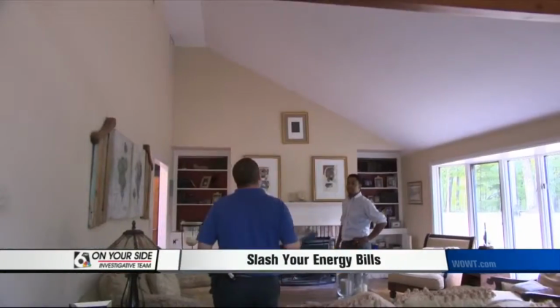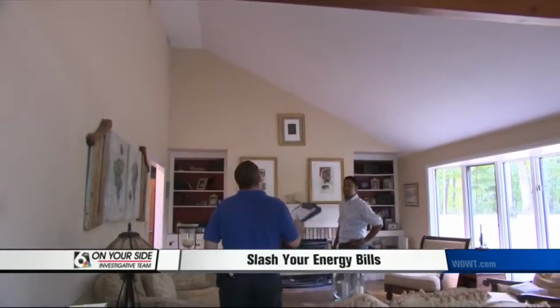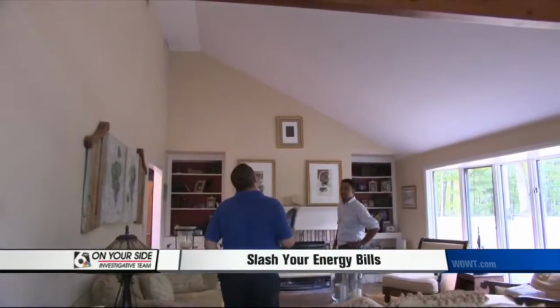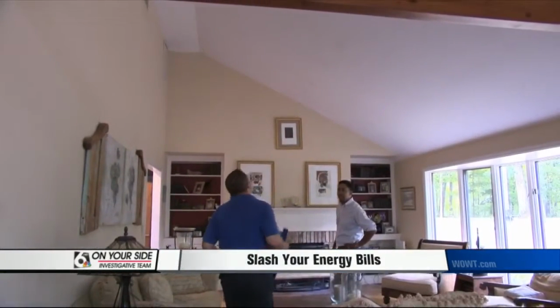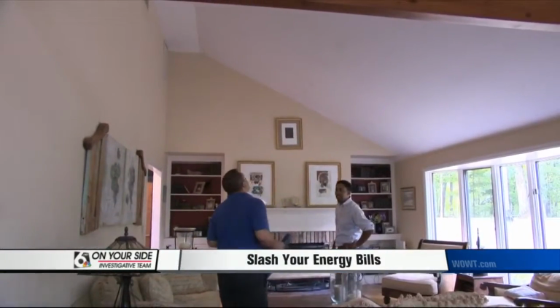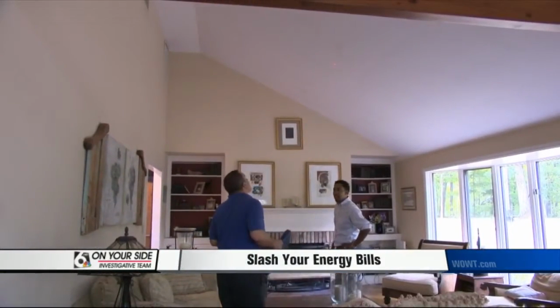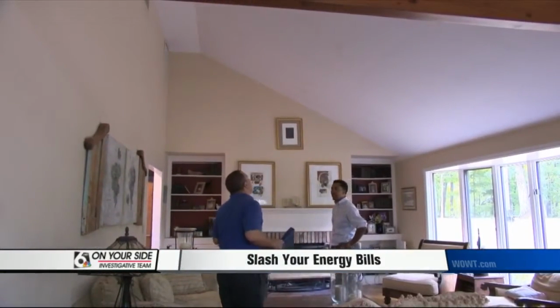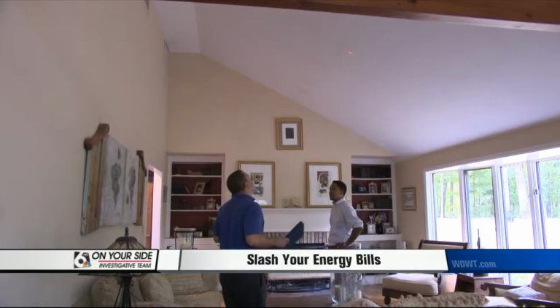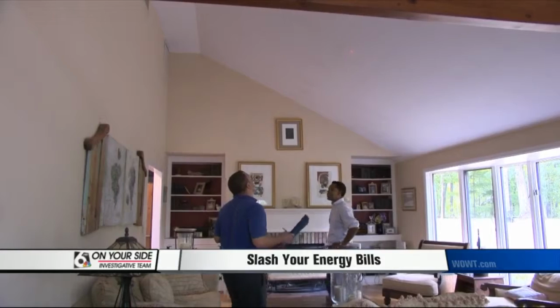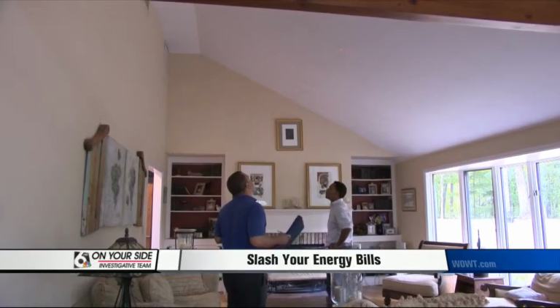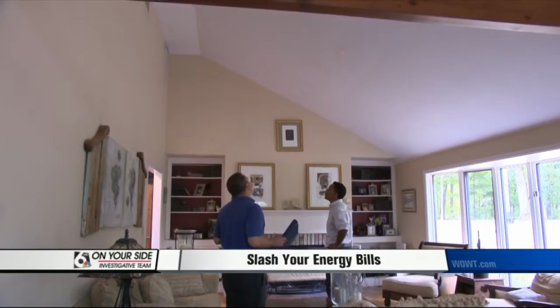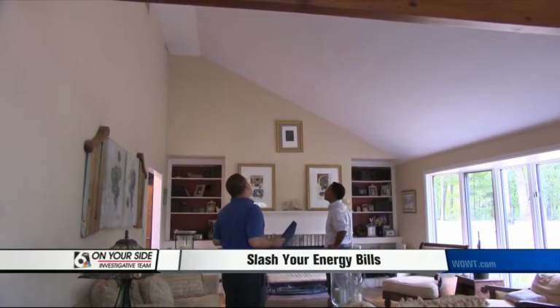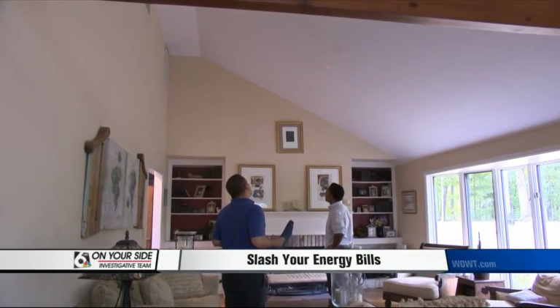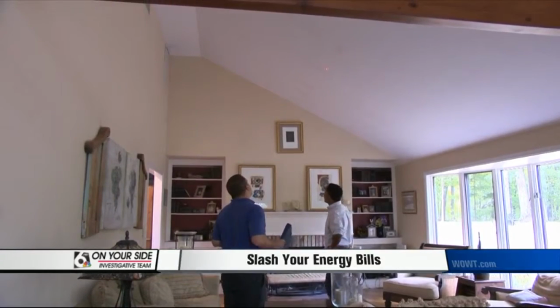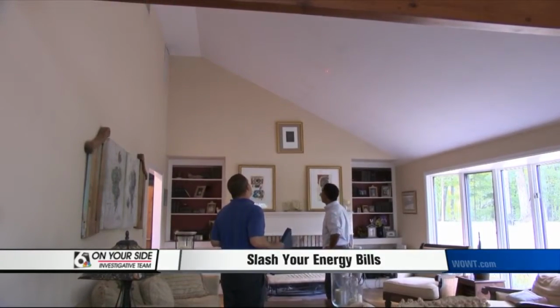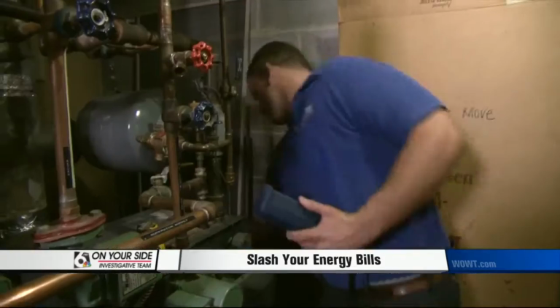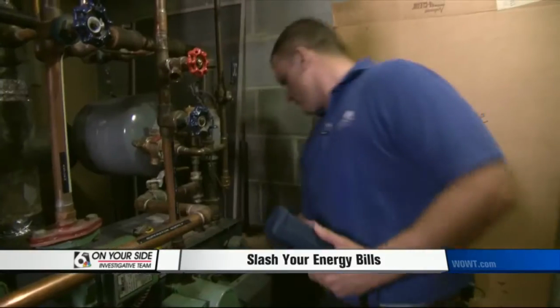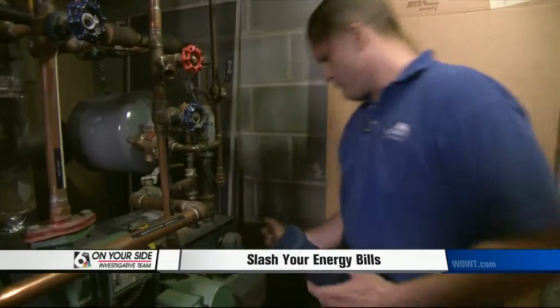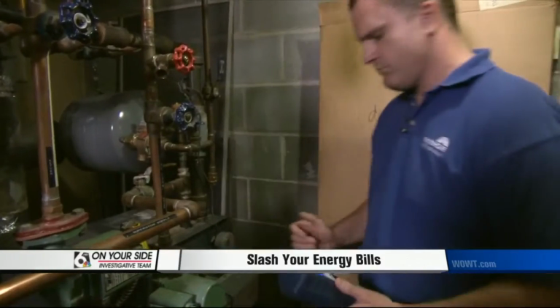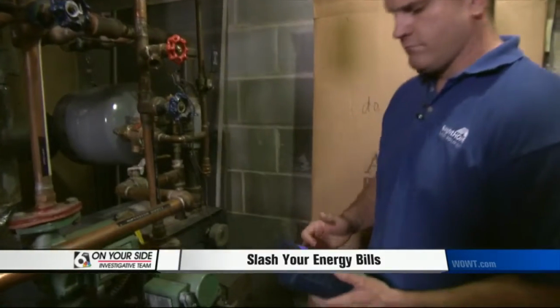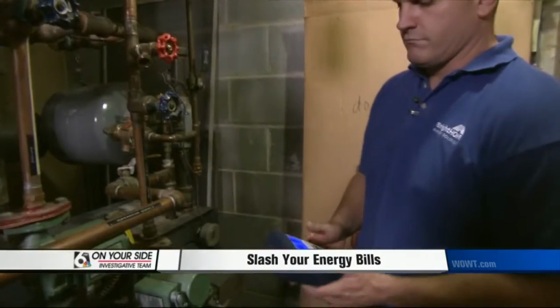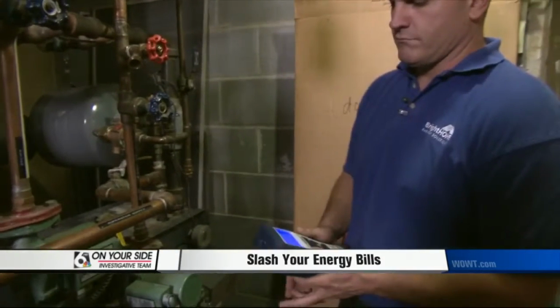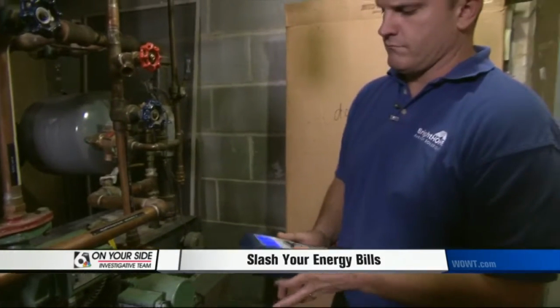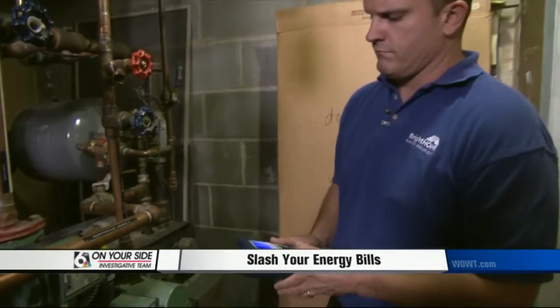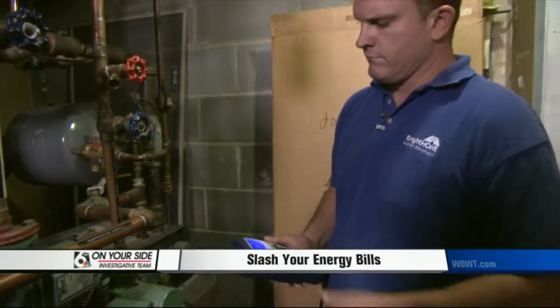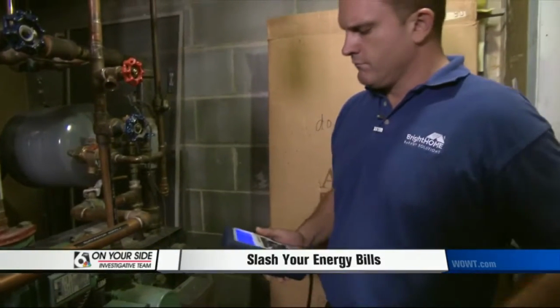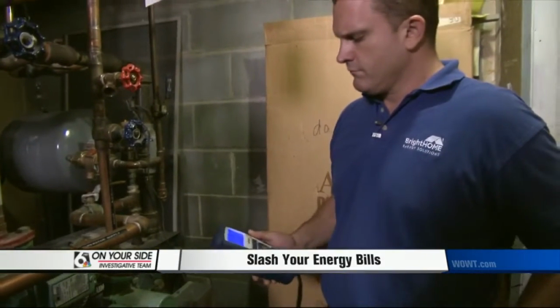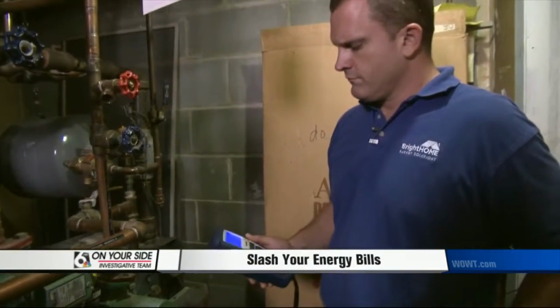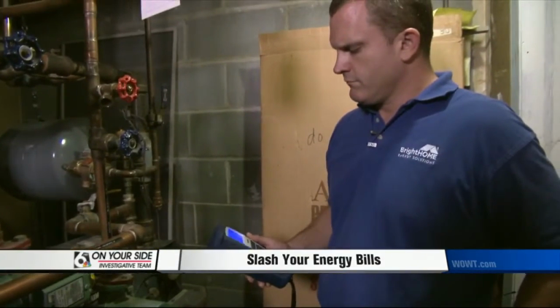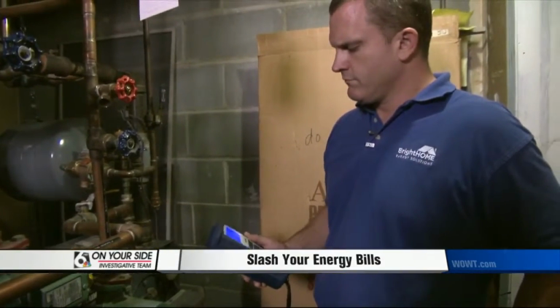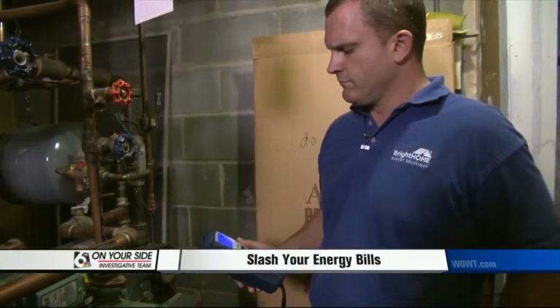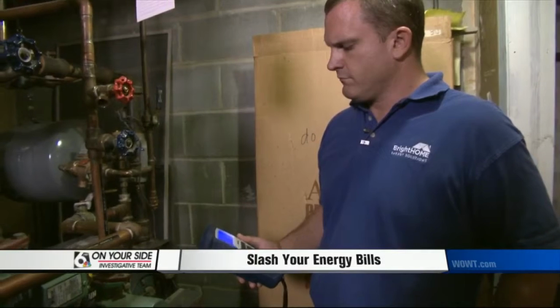Even if you don't hire a professional, Consumer Reports says knowing where most homes waste energy can help you focus your own efficiency efforts.